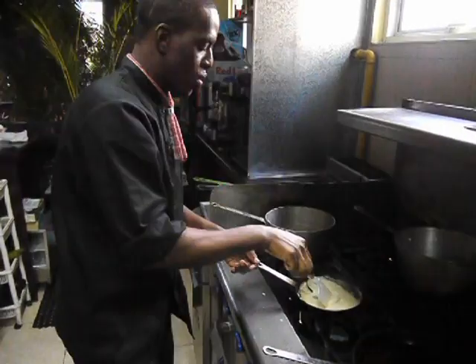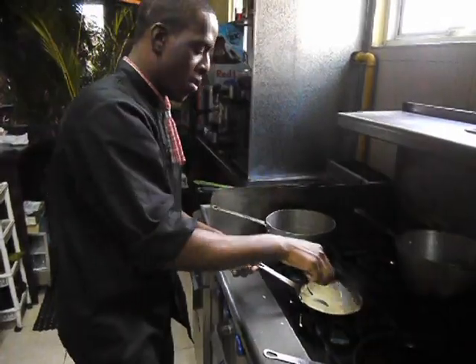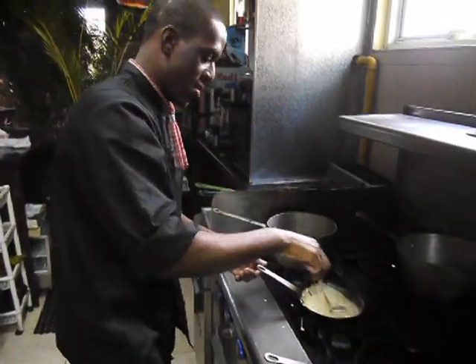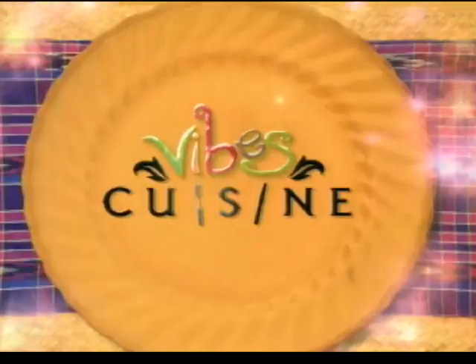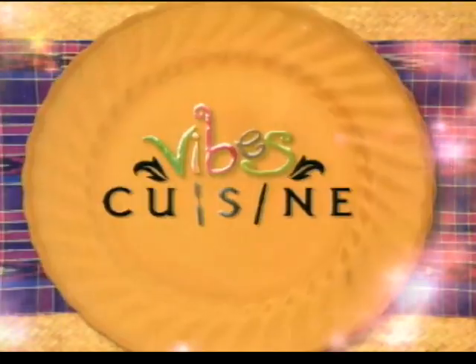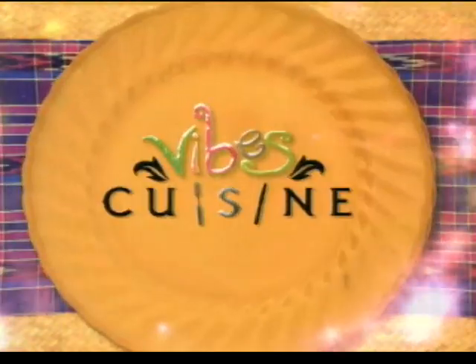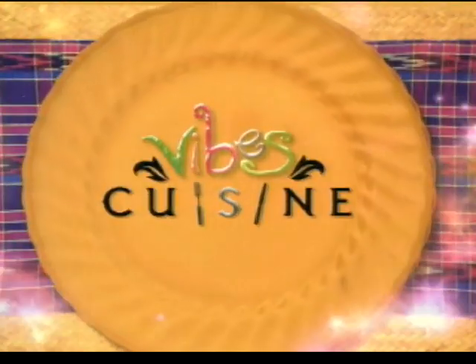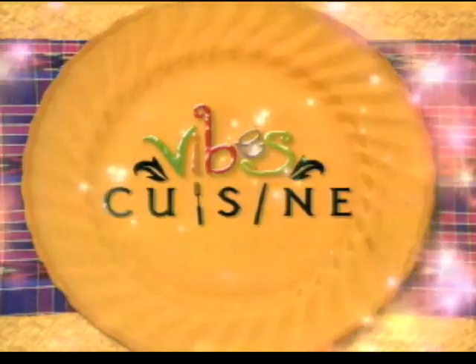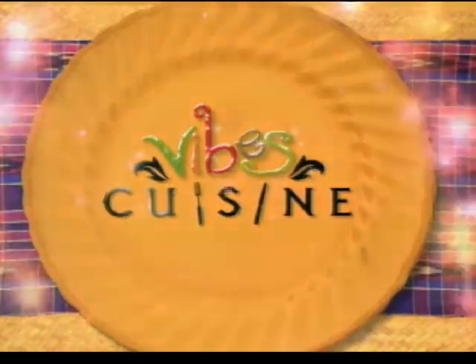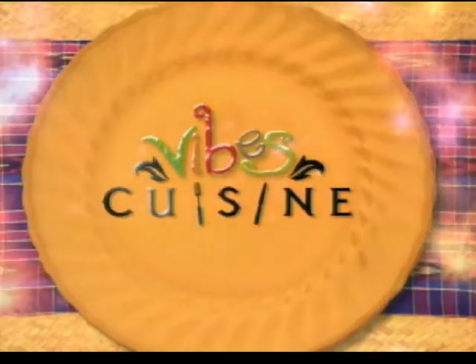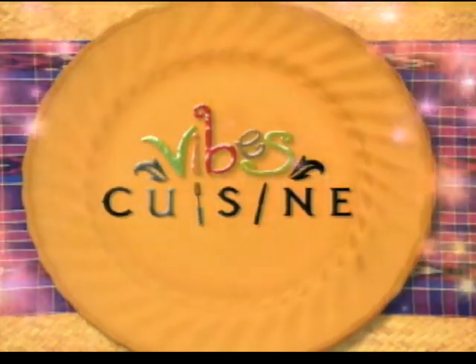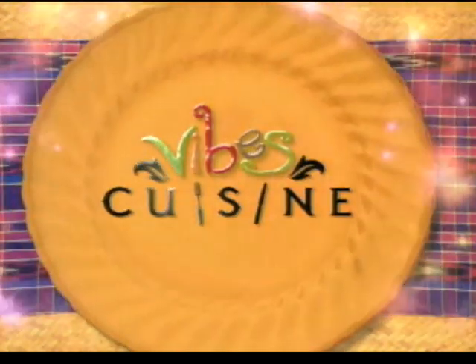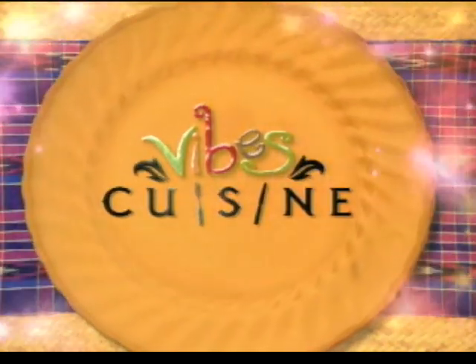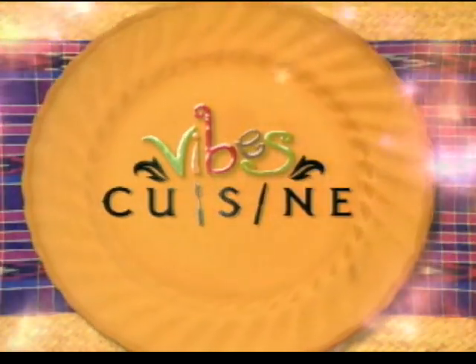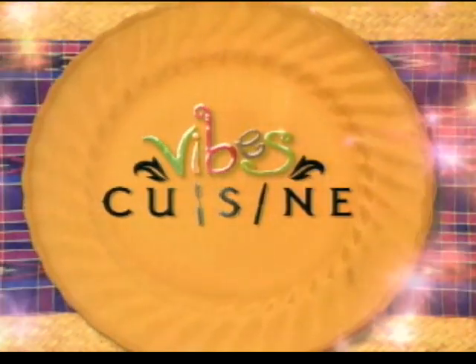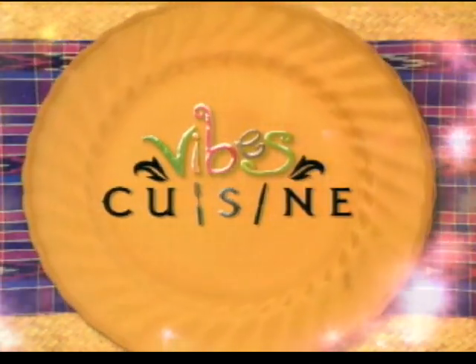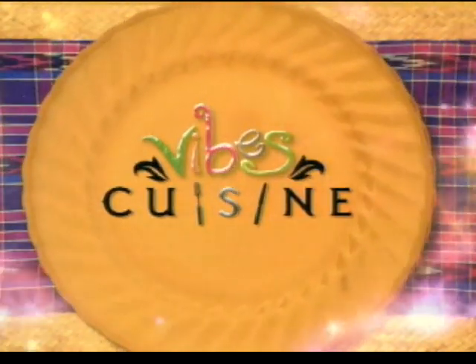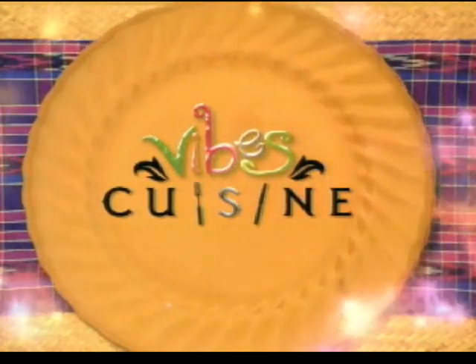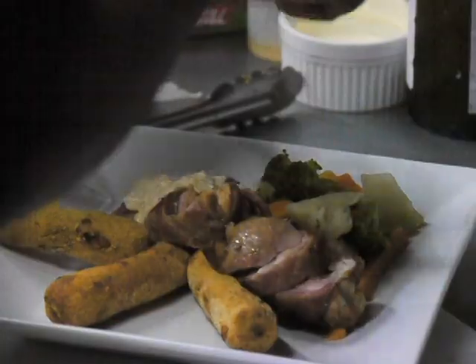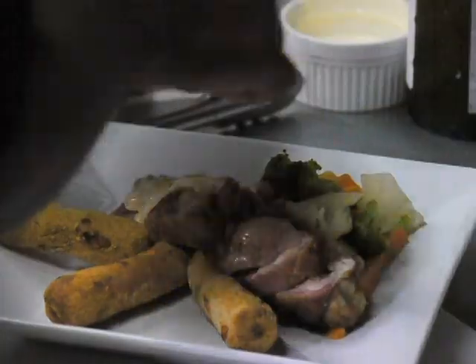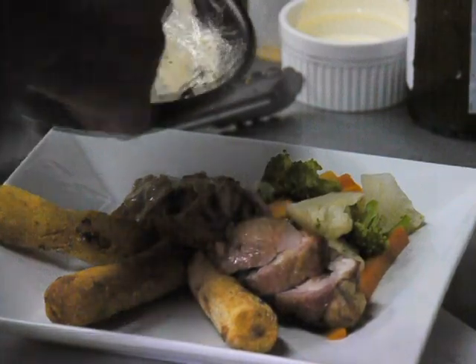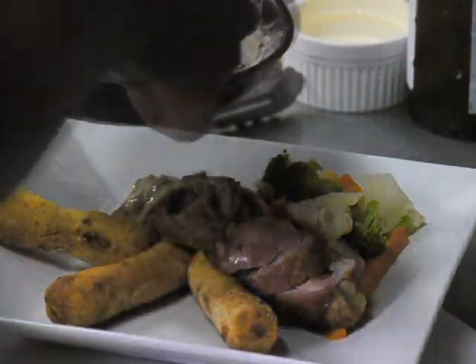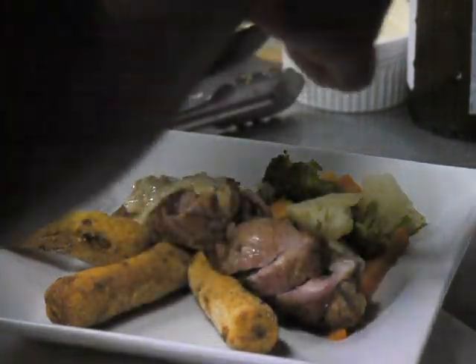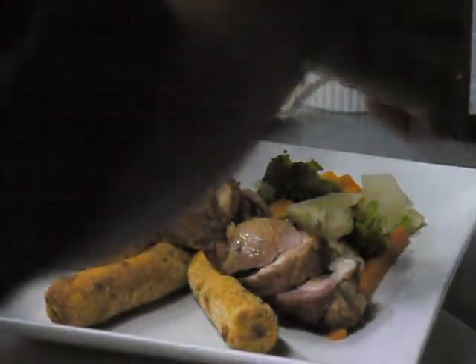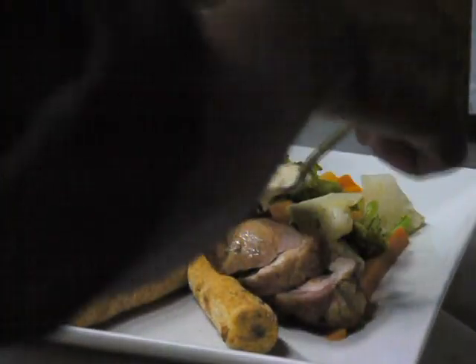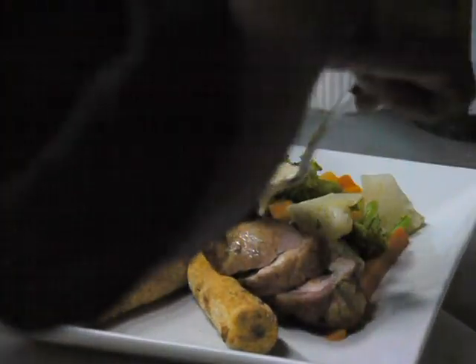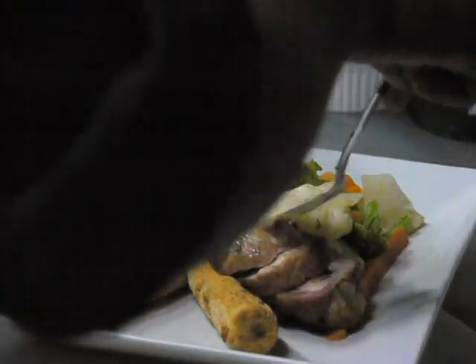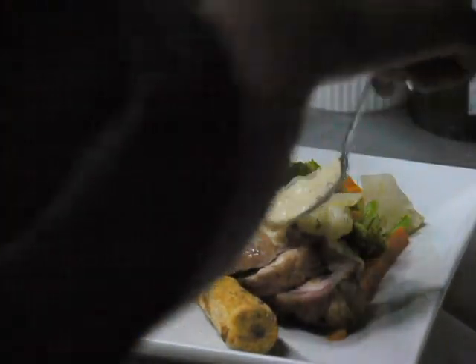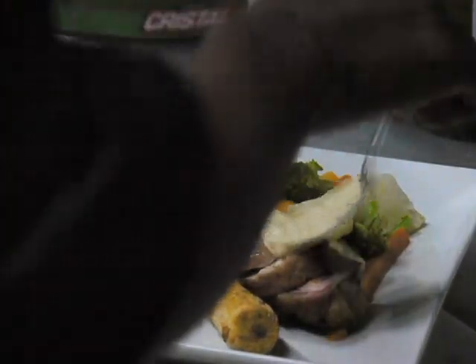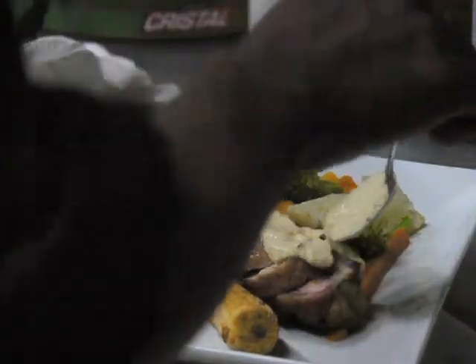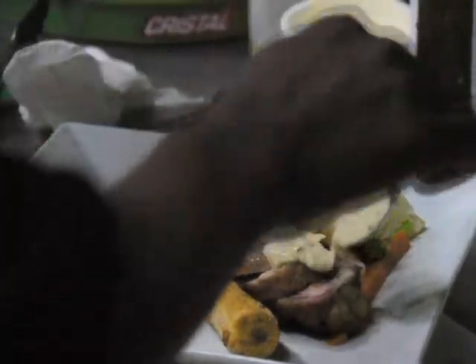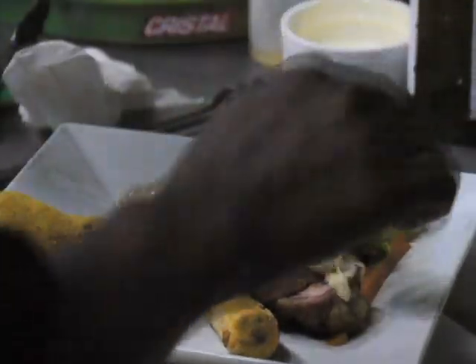When Vibes Cuisine returns: the presentation of Cafe Mantra's pan-seared boneless chicken thighs.